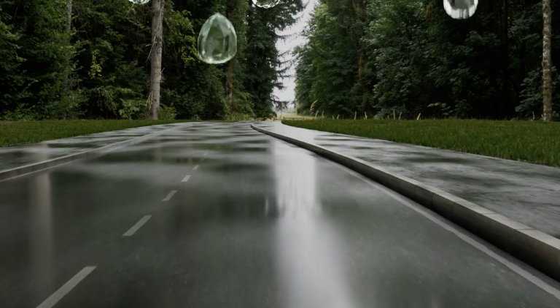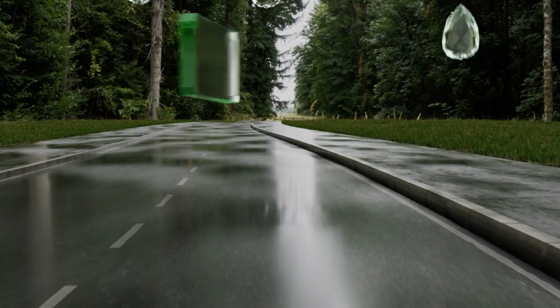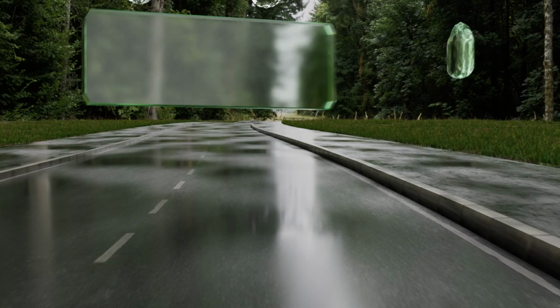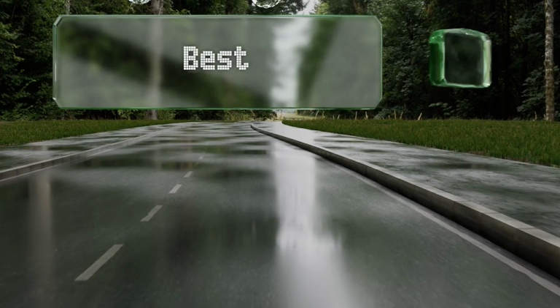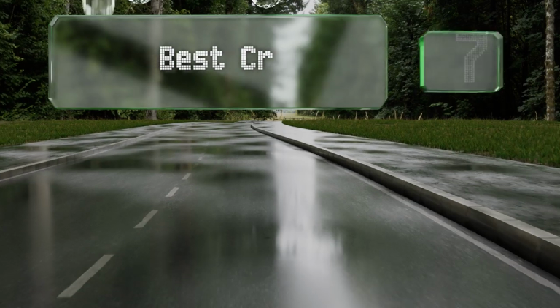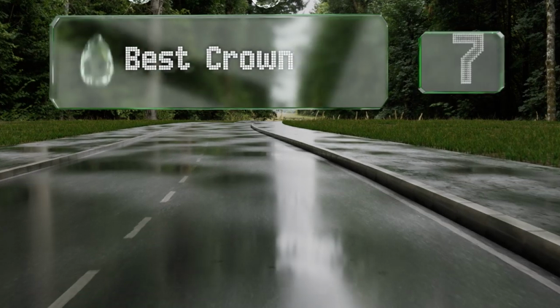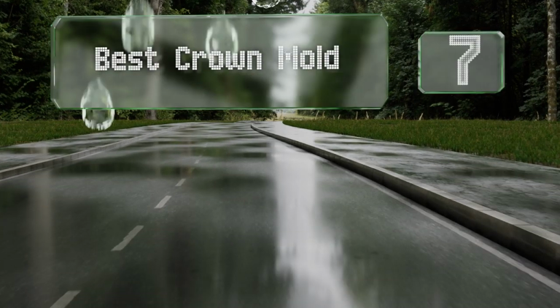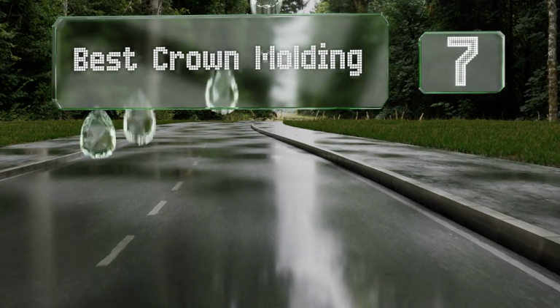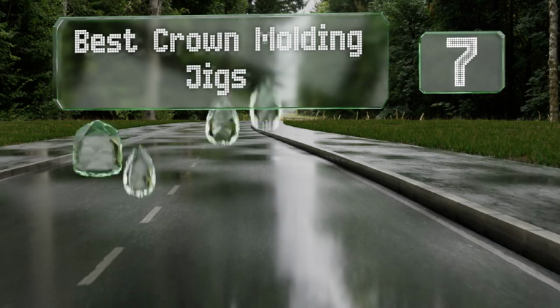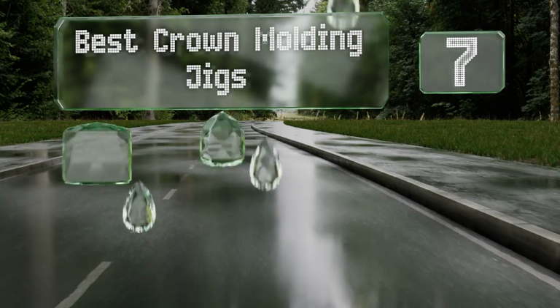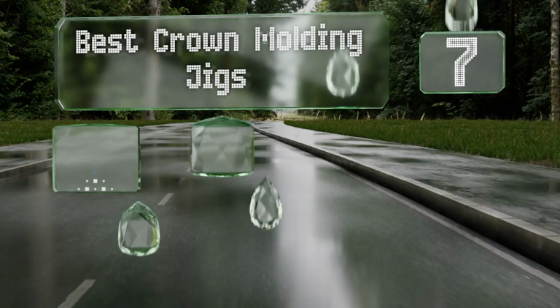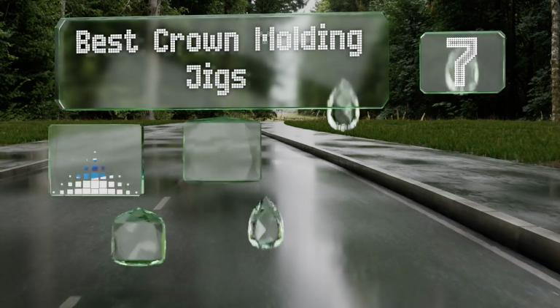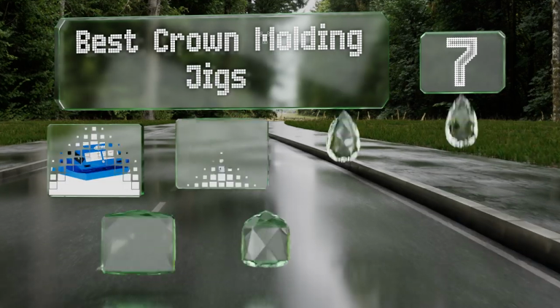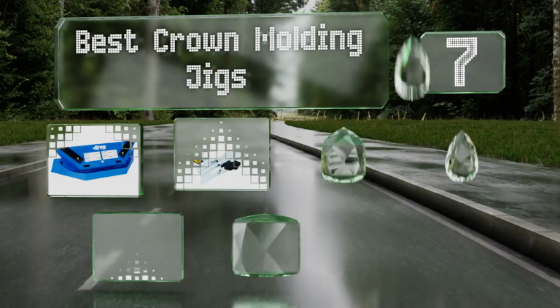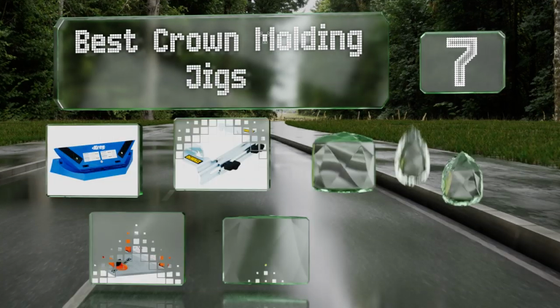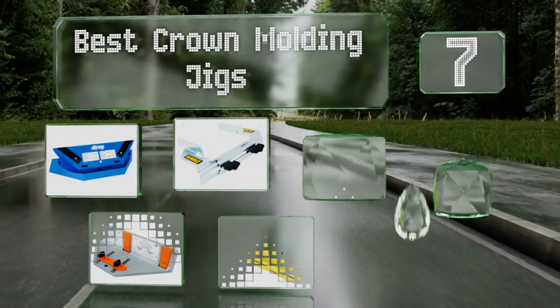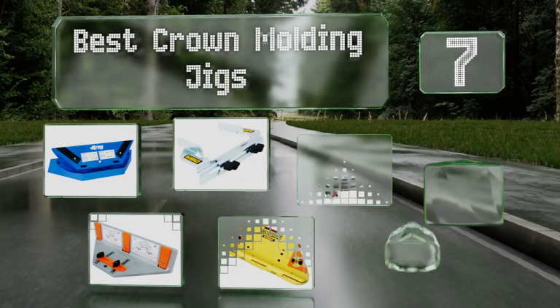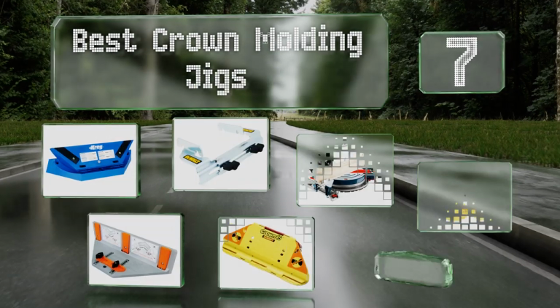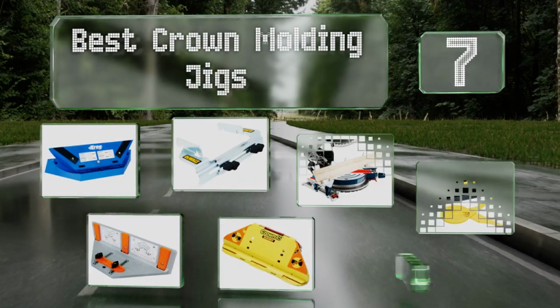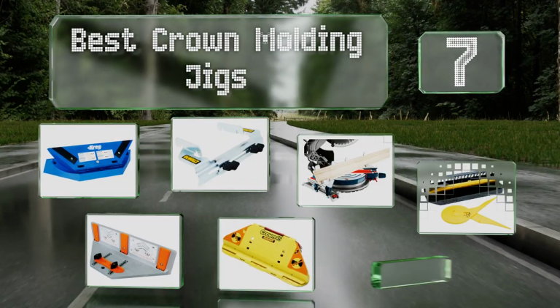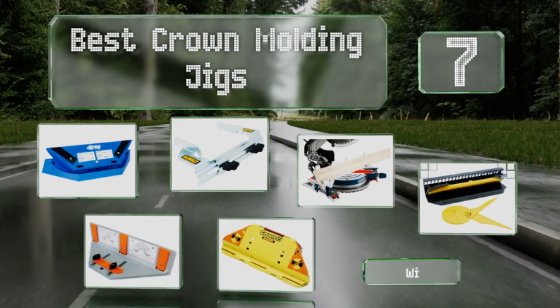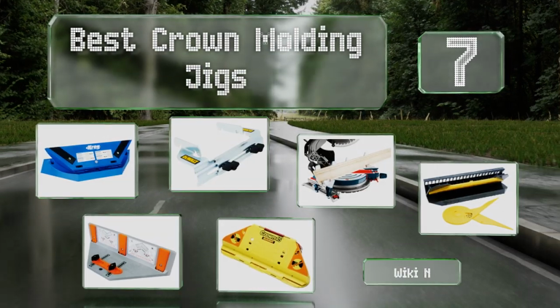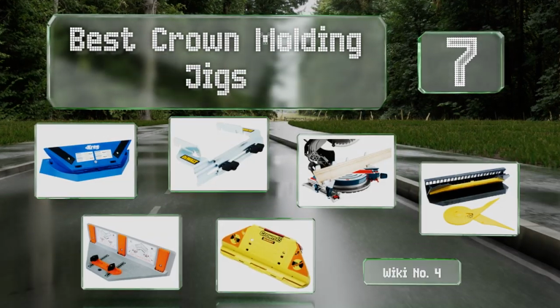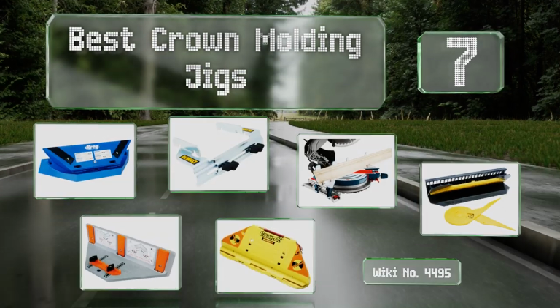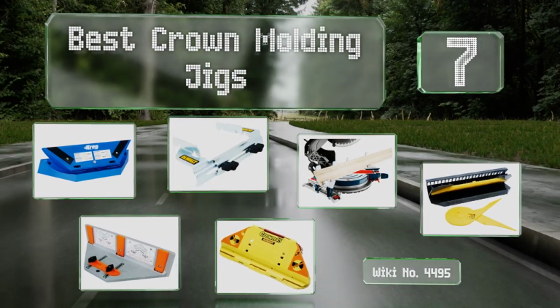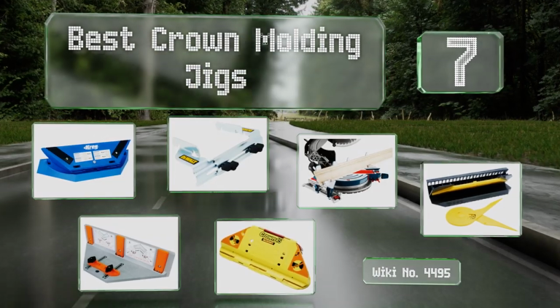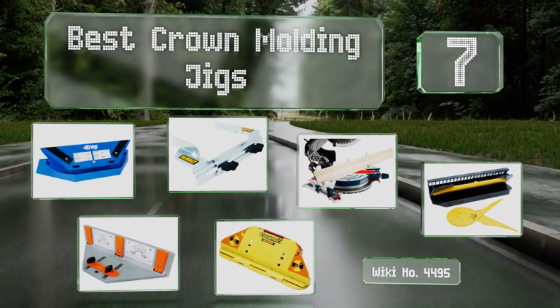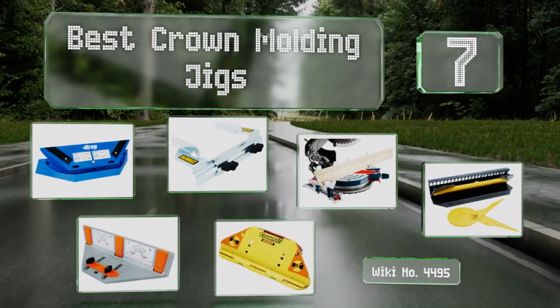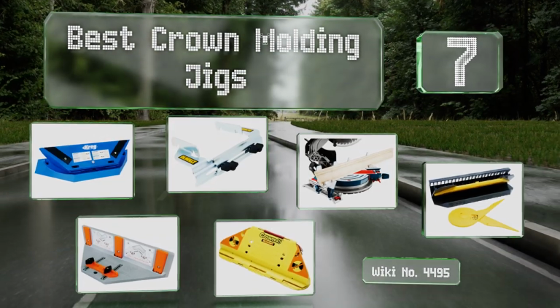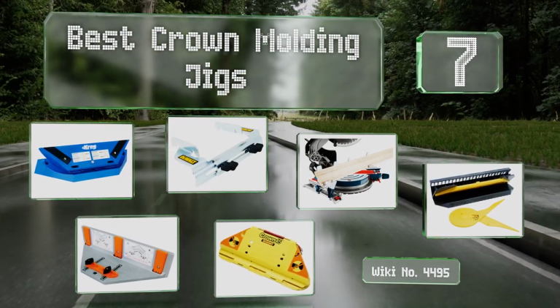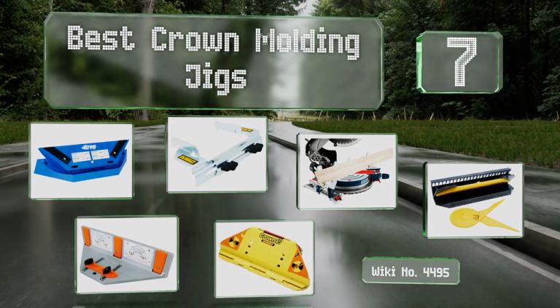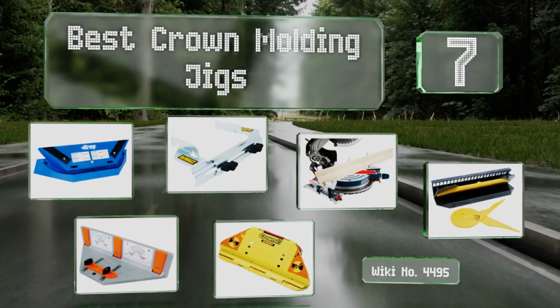EasyVid presents the seven best crown molding jigs. Let's get started with the list.